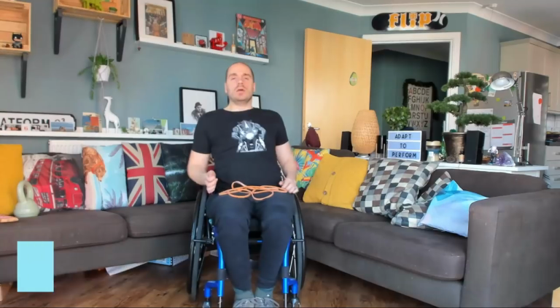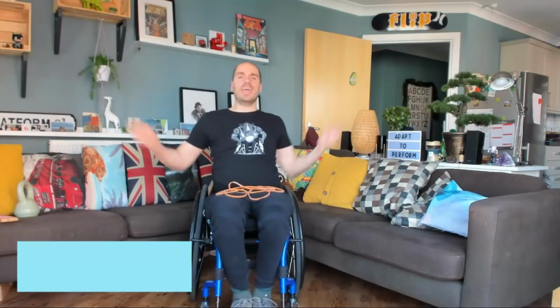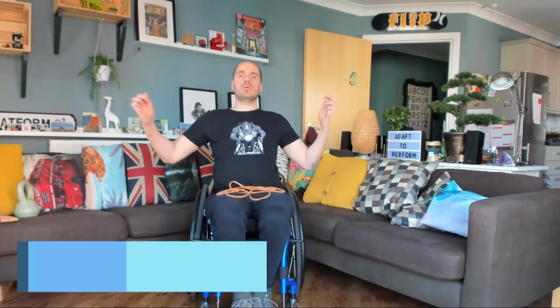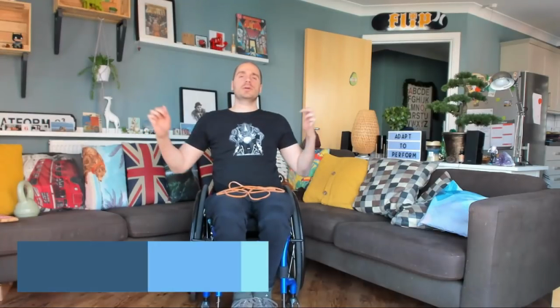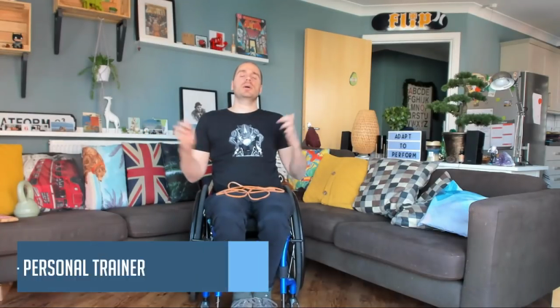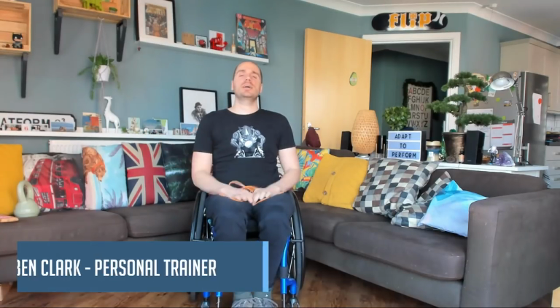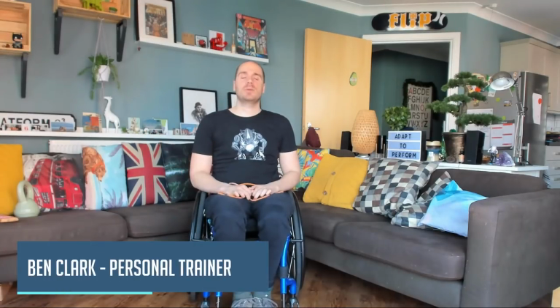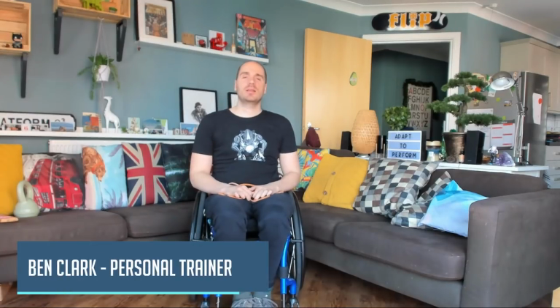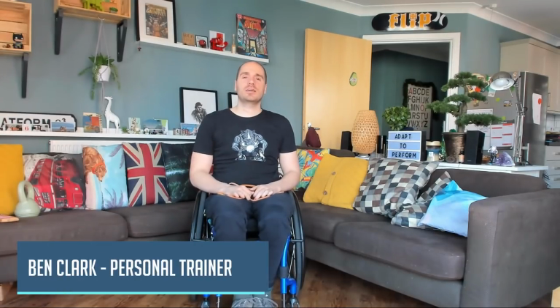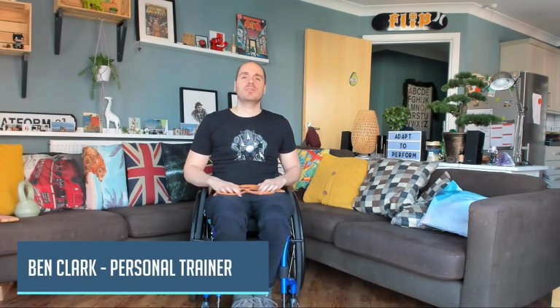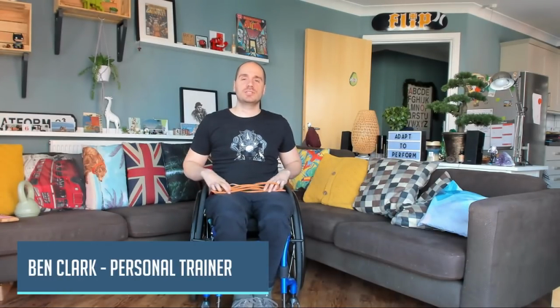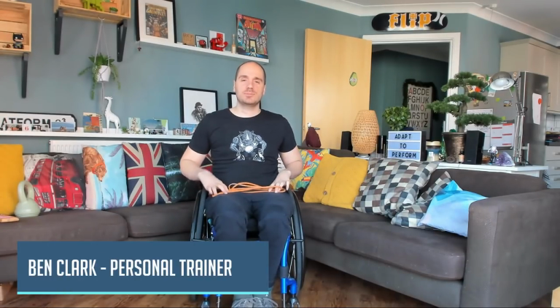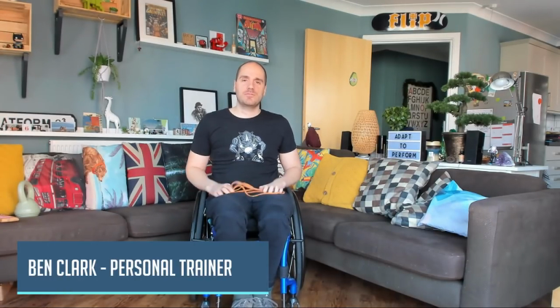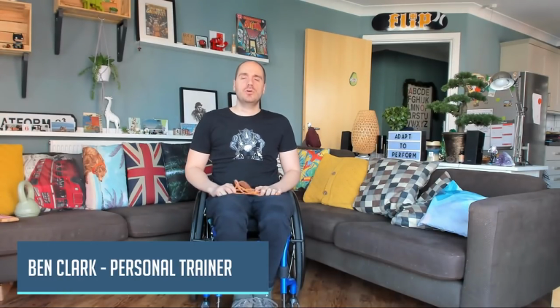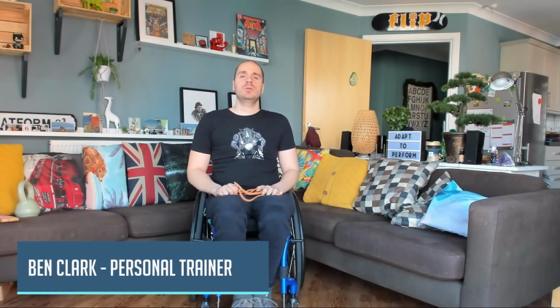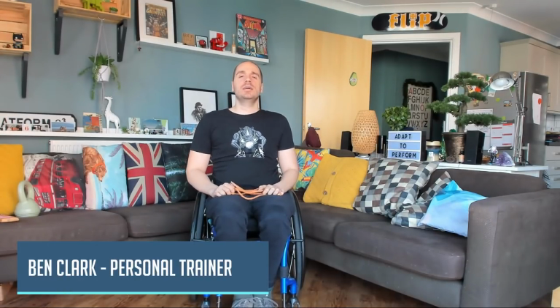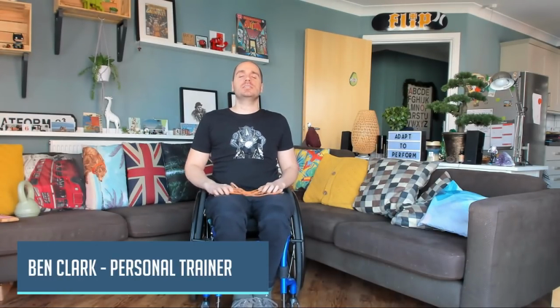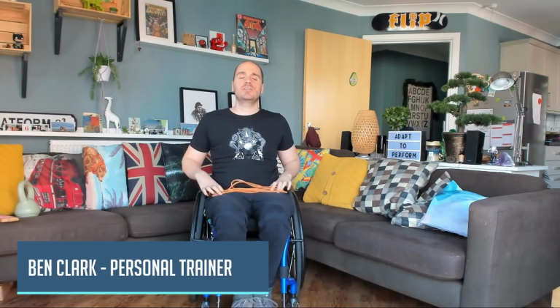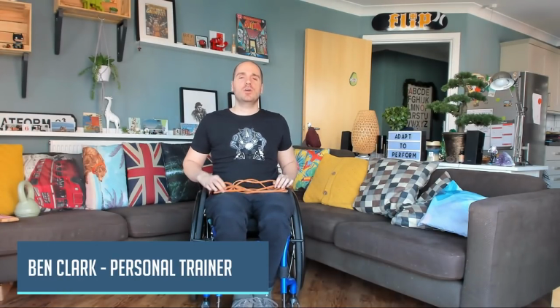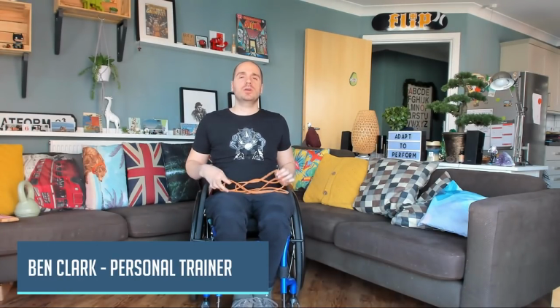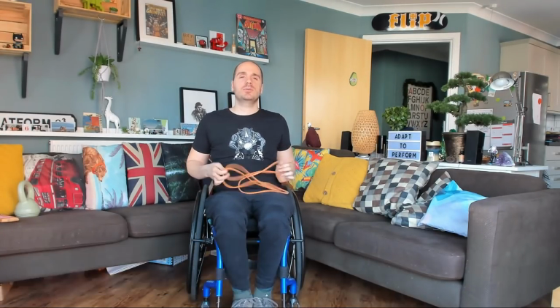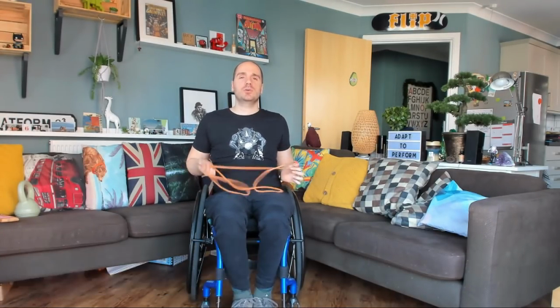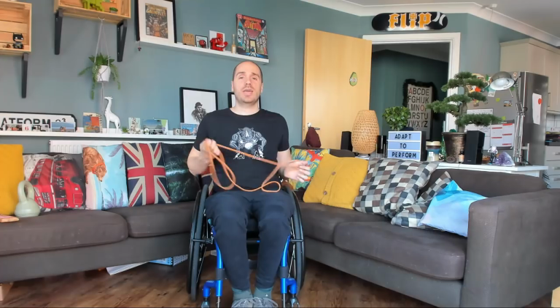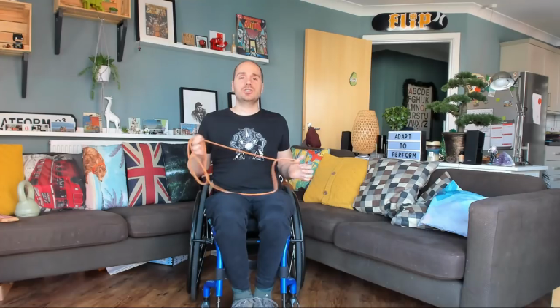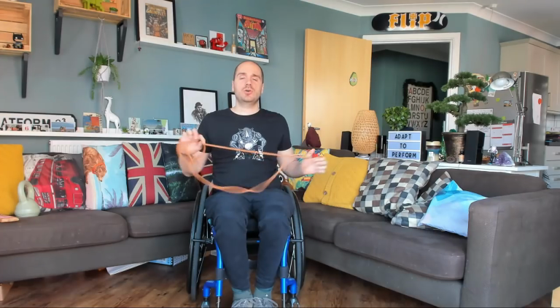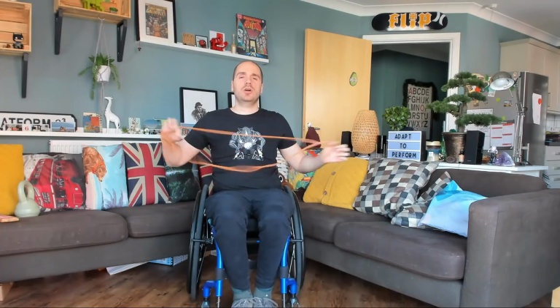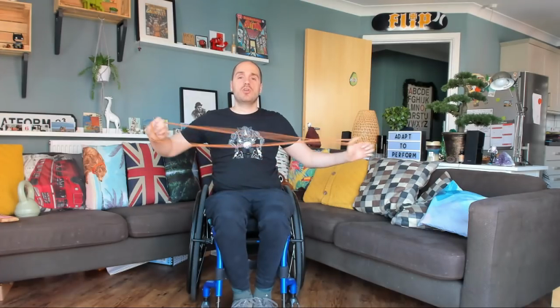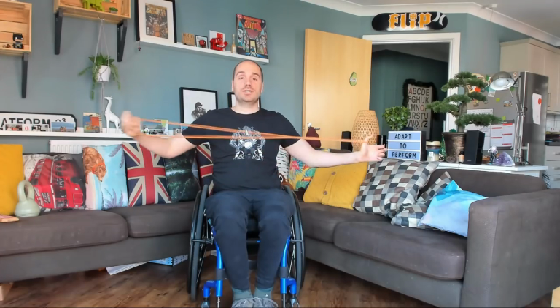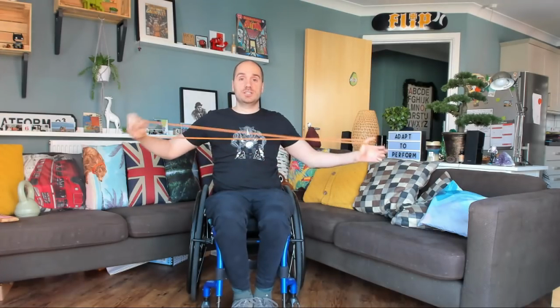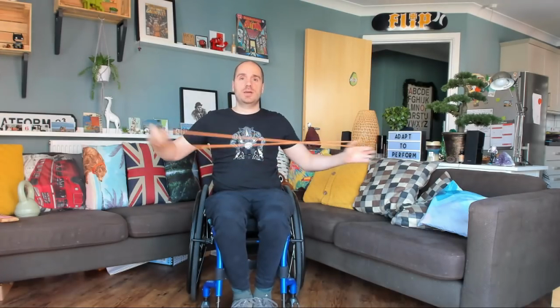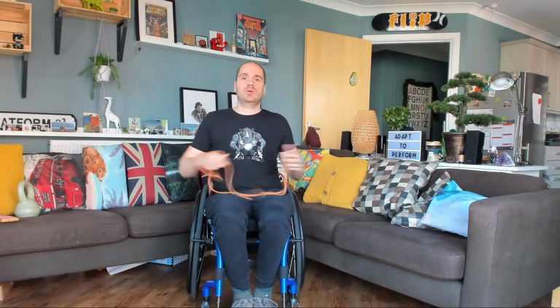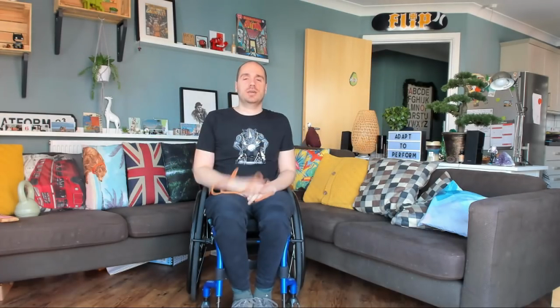Hey, what's up guys? Ben Clark here for Adapt to Perform. In today's video, we're going to be doing a shoulder resistance band workout.